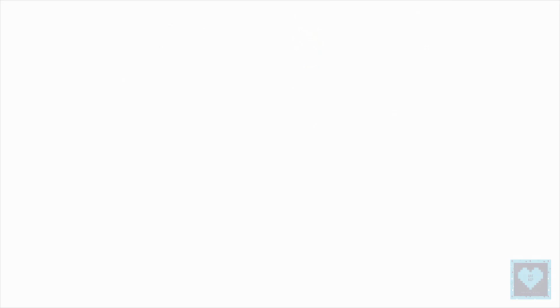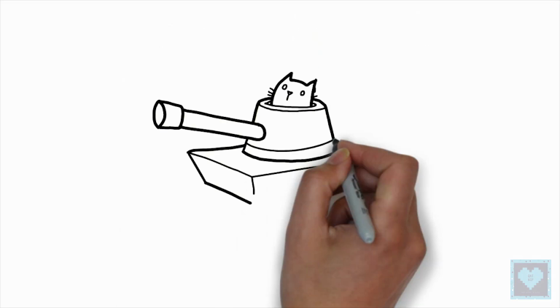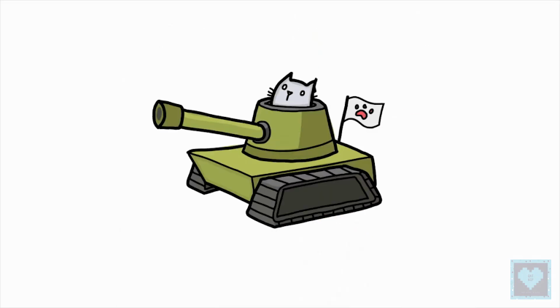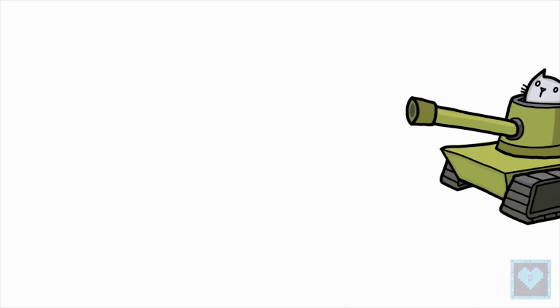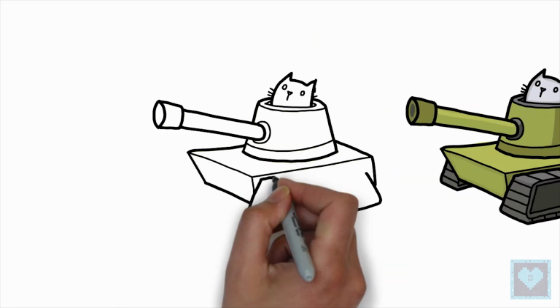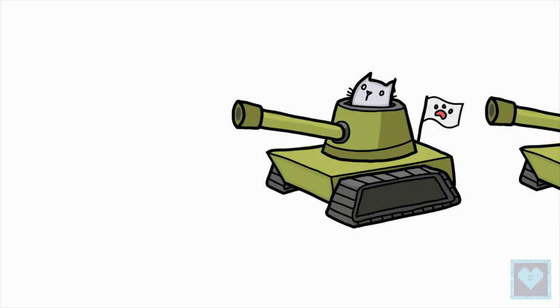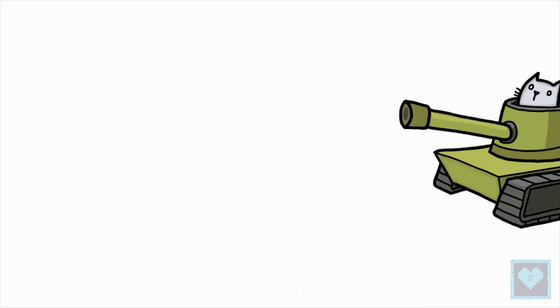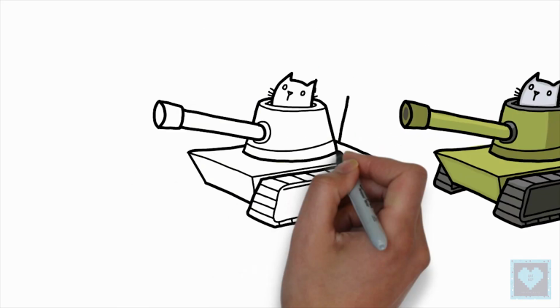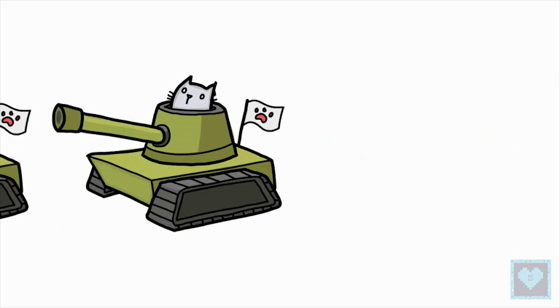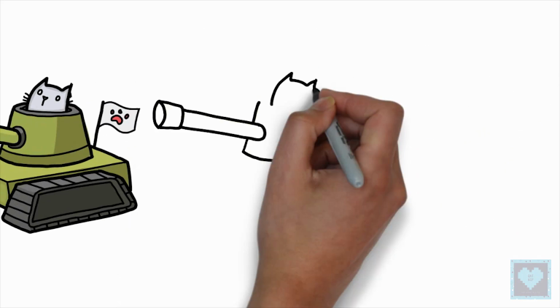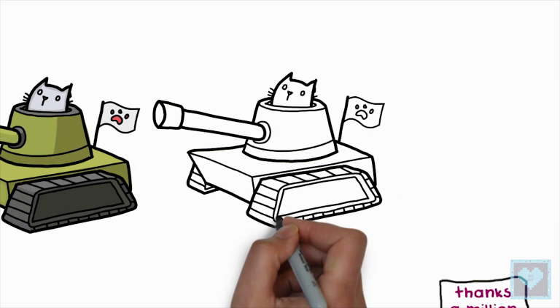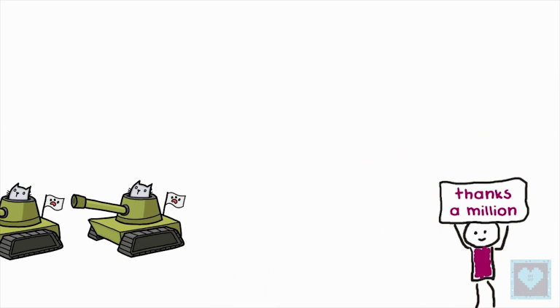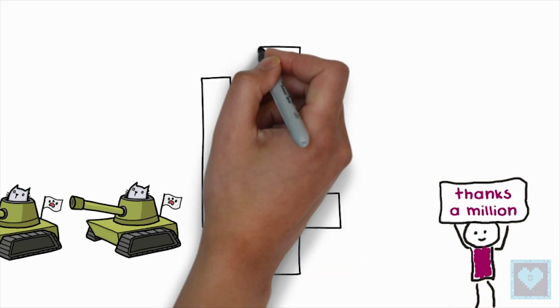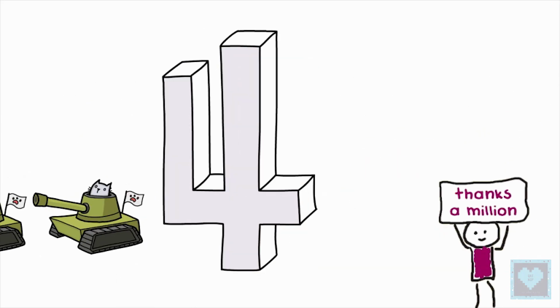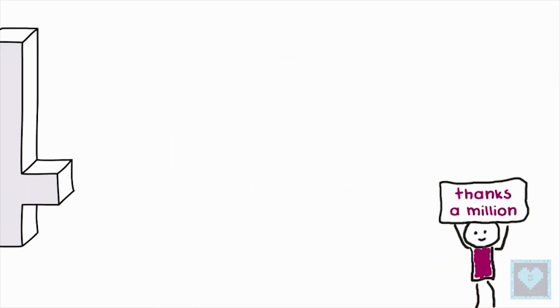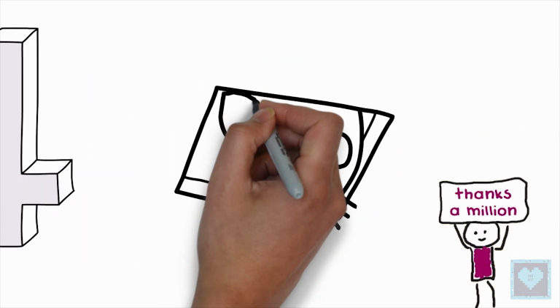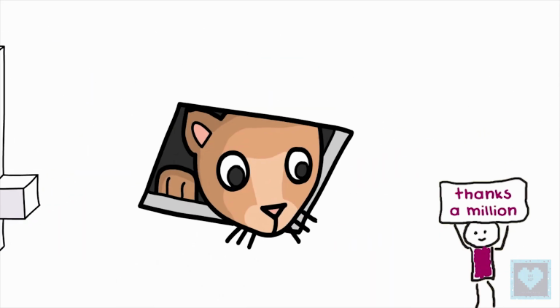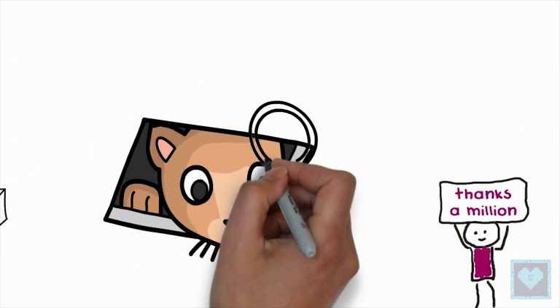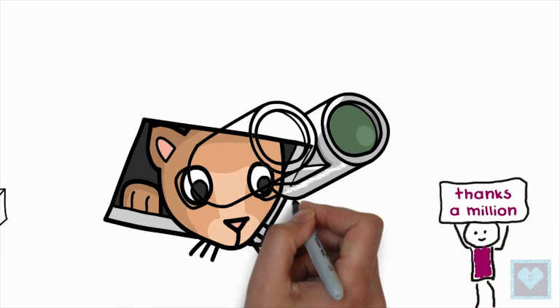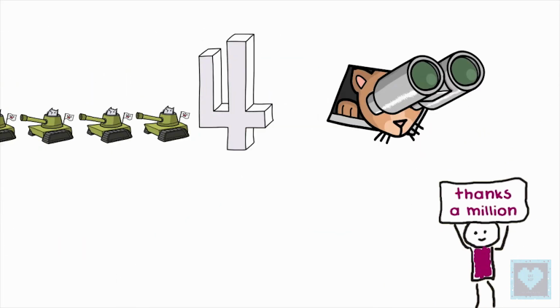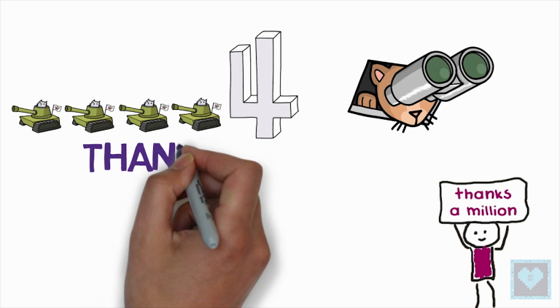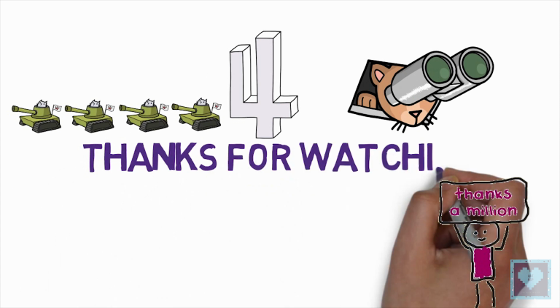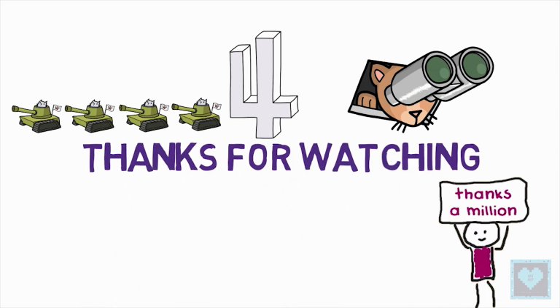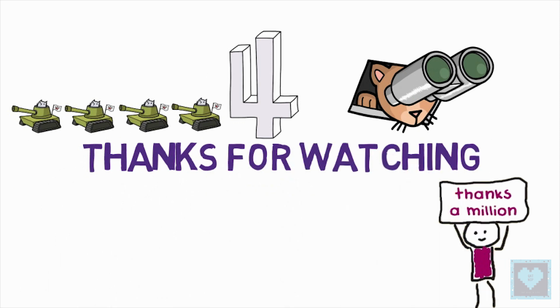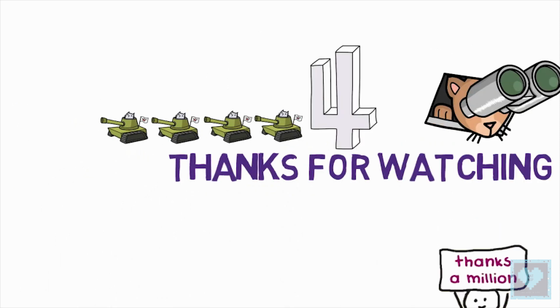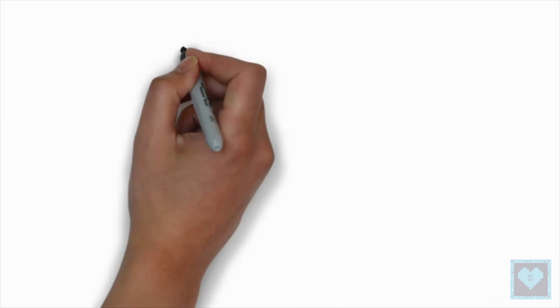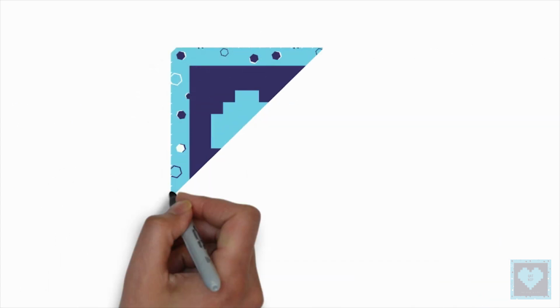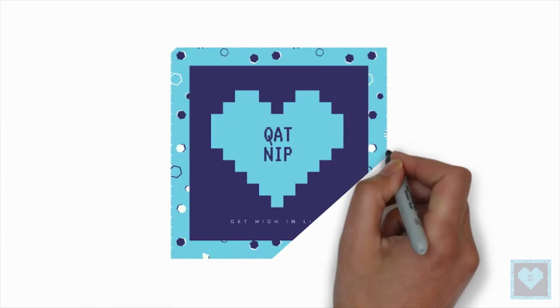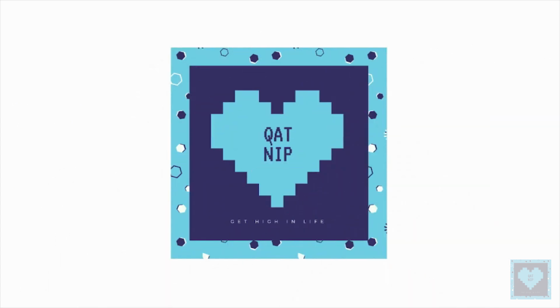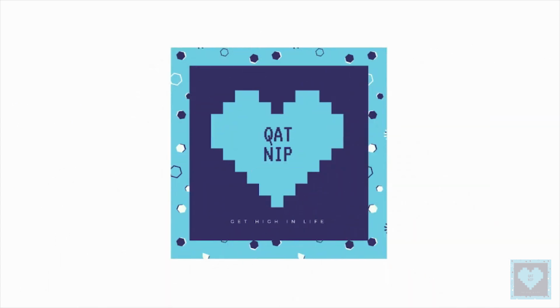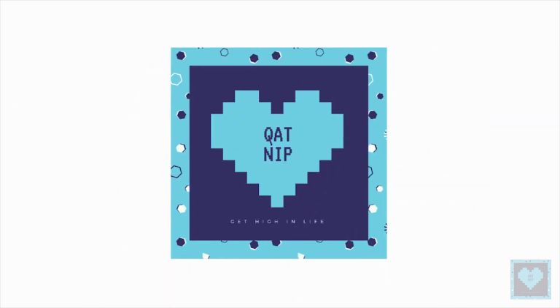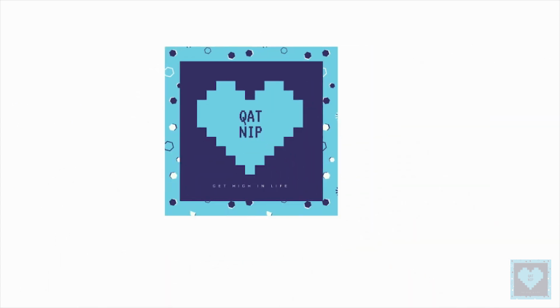So that's it for now and we hope you liked the video. A million thanks to our dear subscriber family for your continuous love and support, and until next time stay tuned for more.